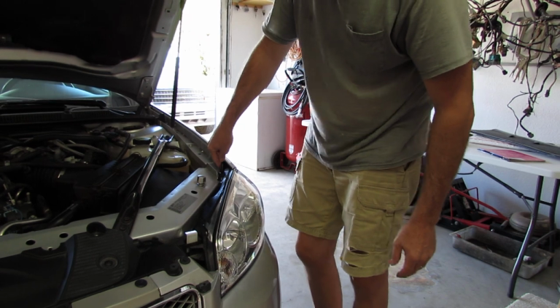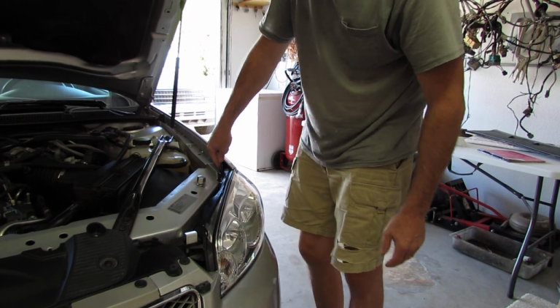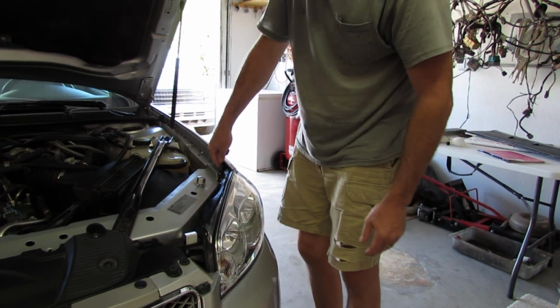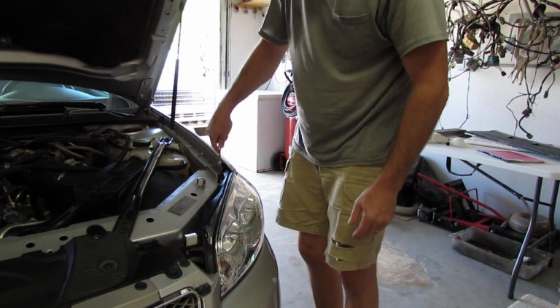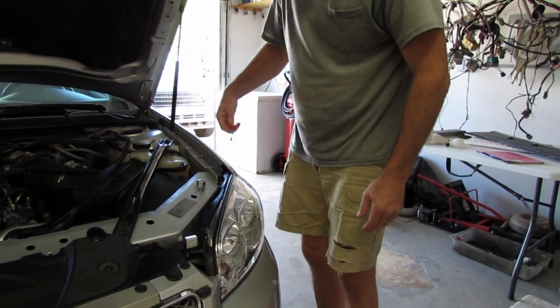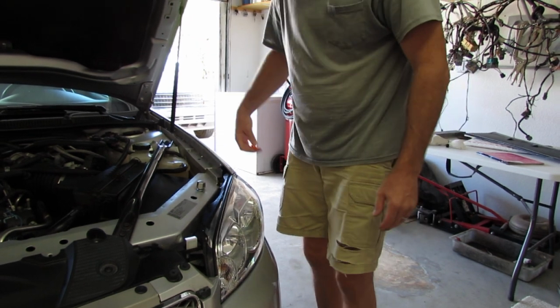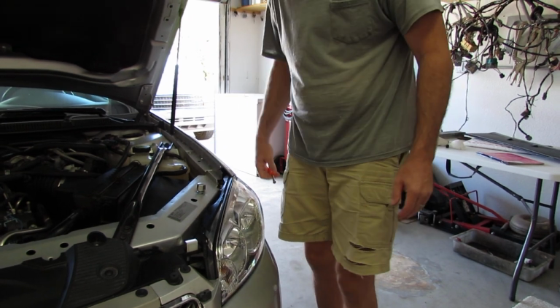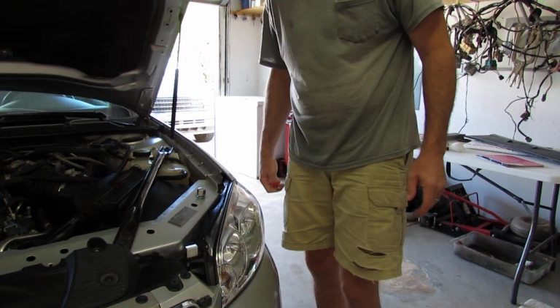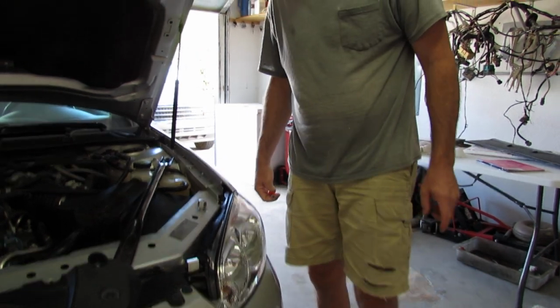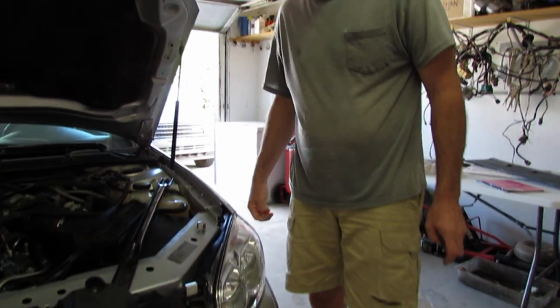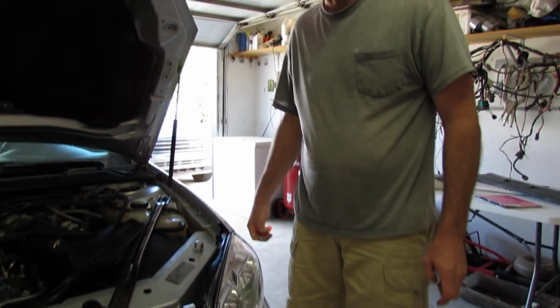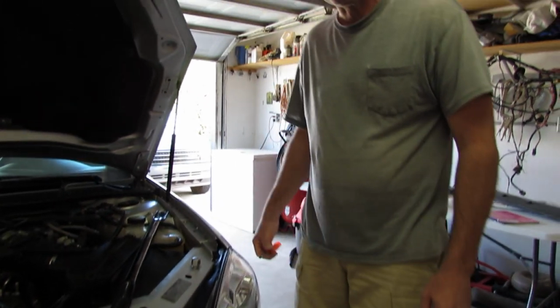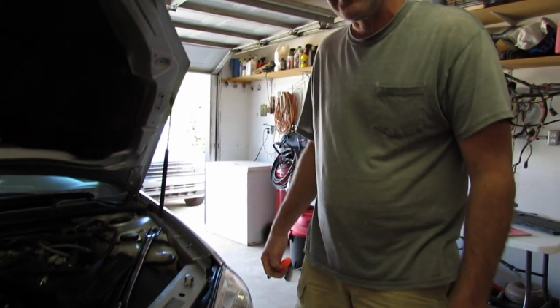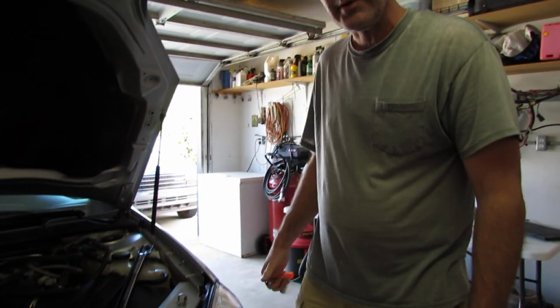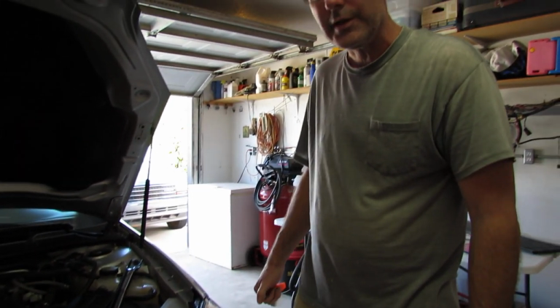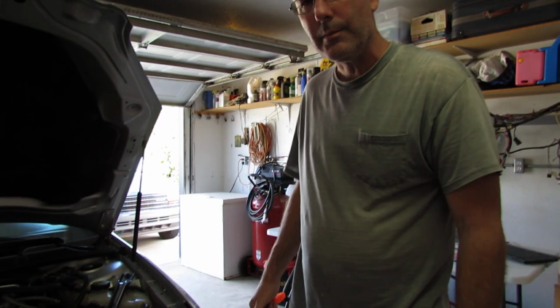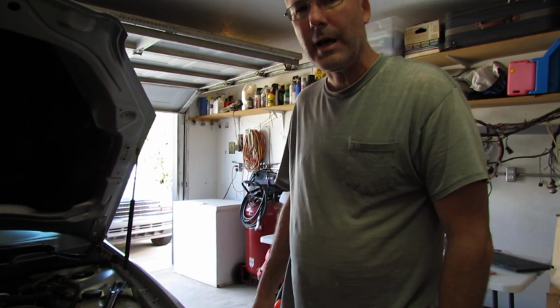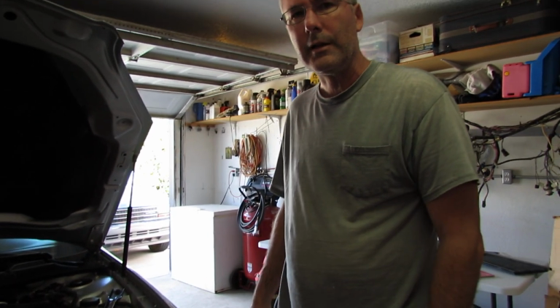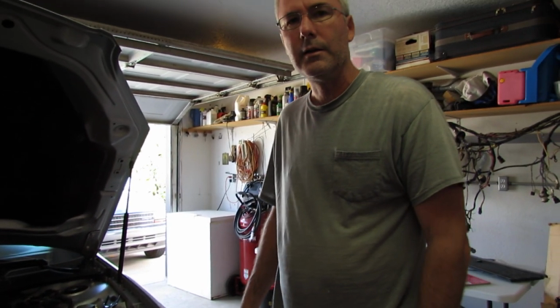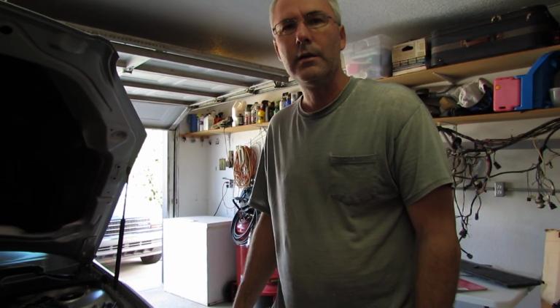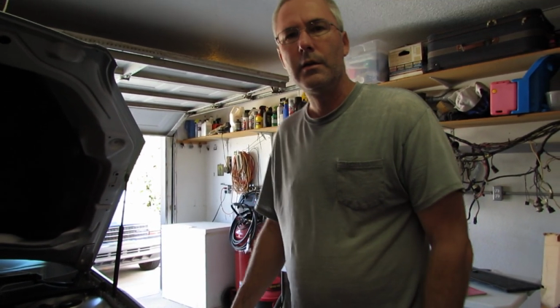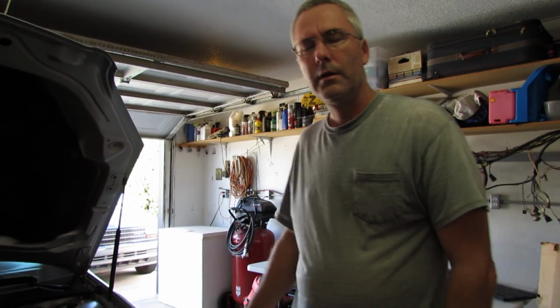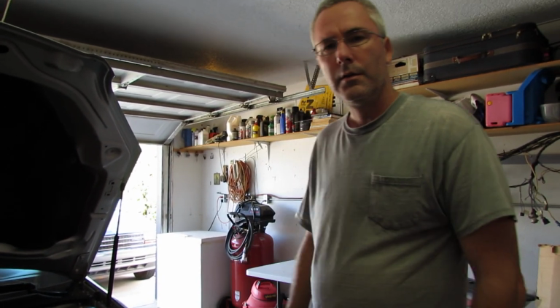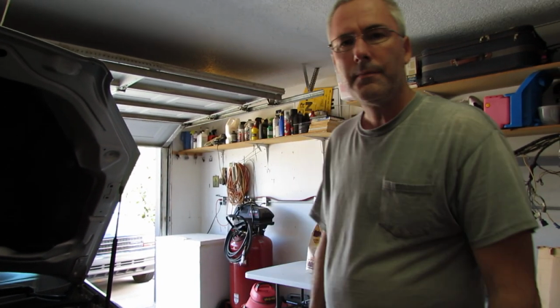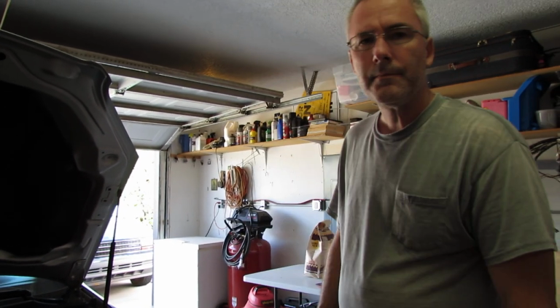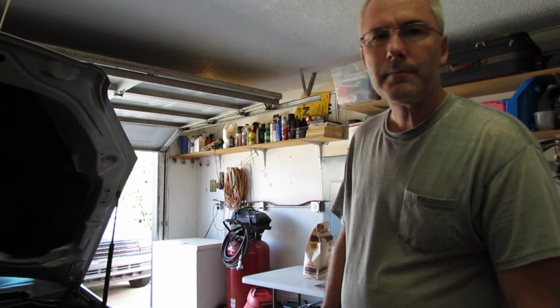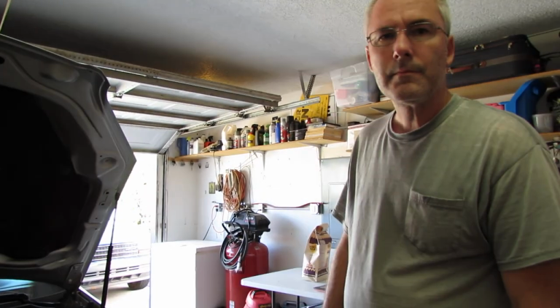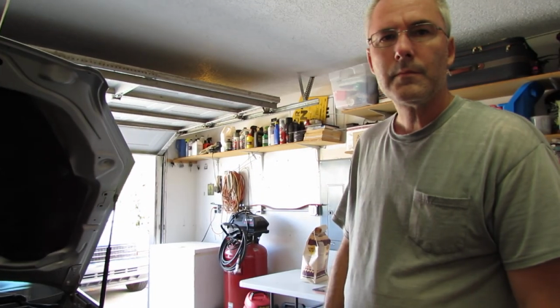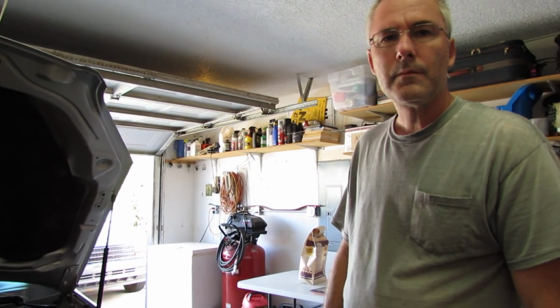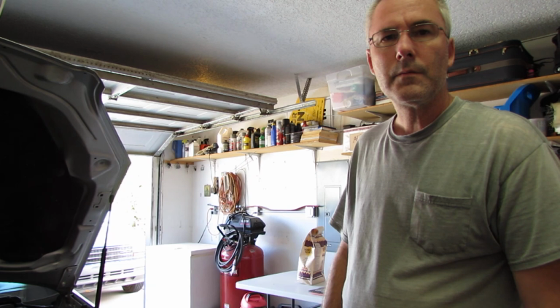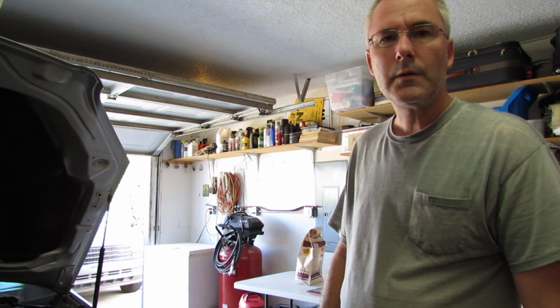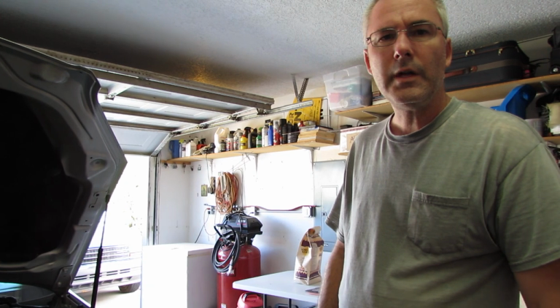We're taking the headlight out — 2013 Impala. Good.